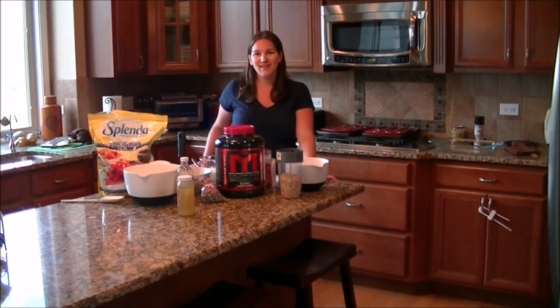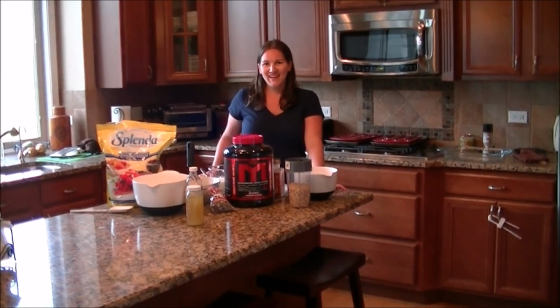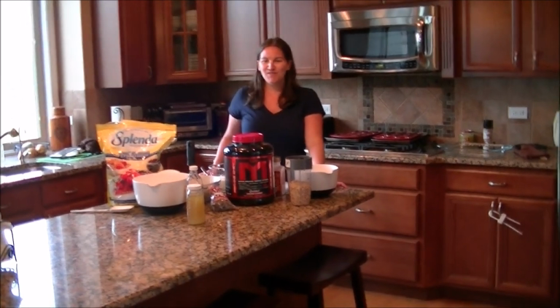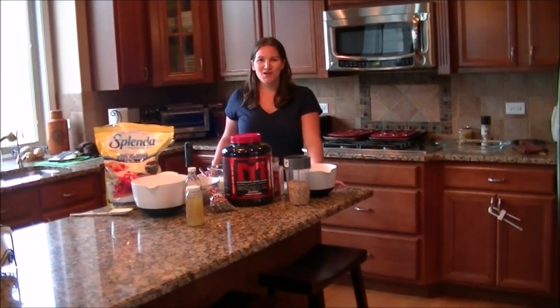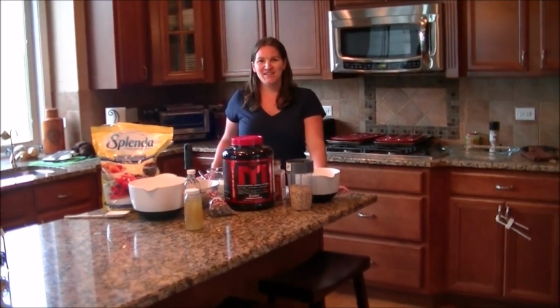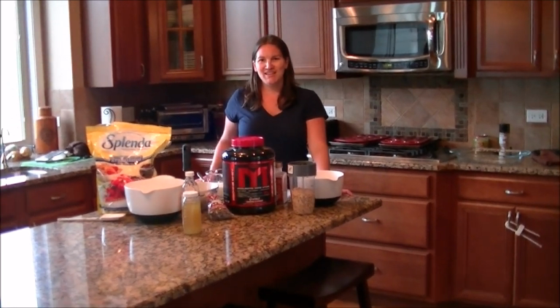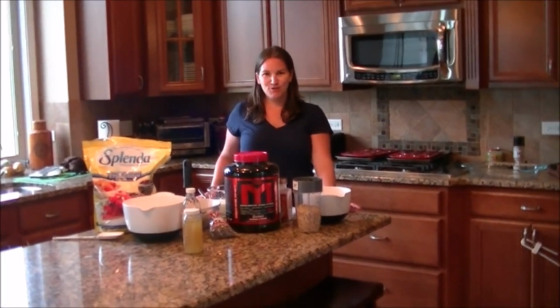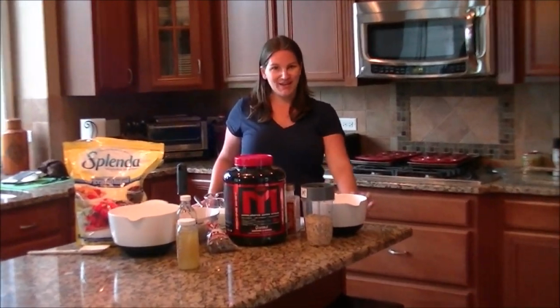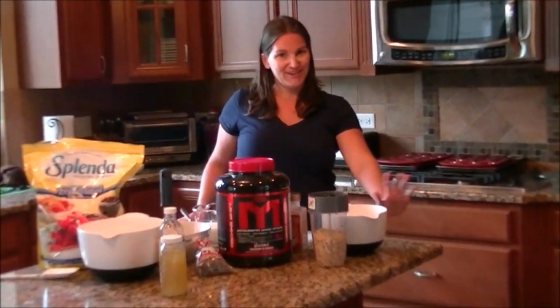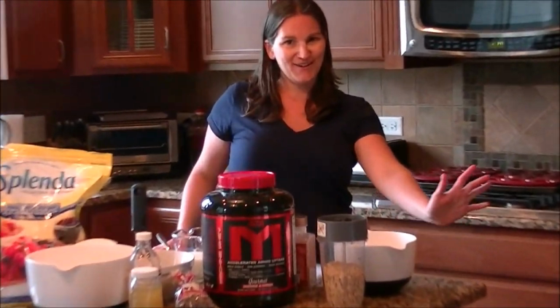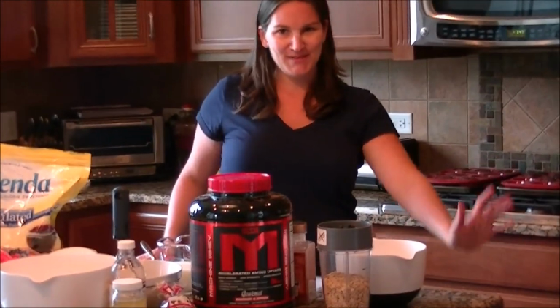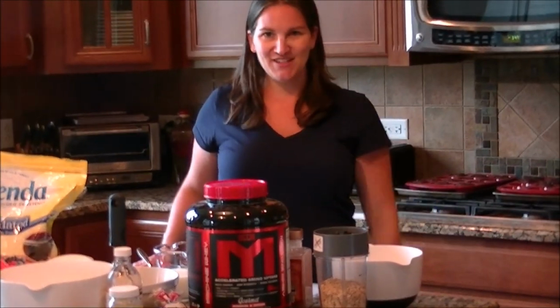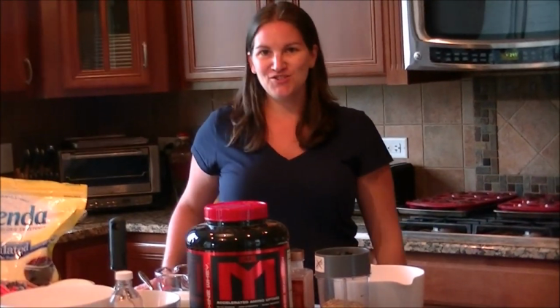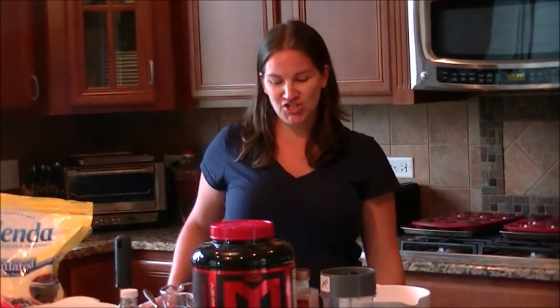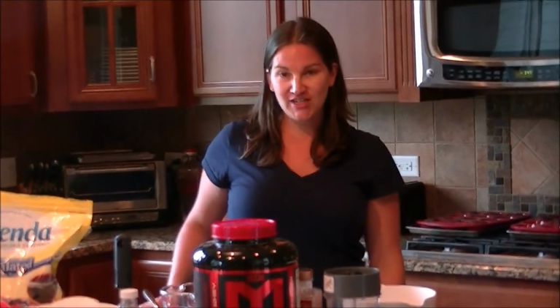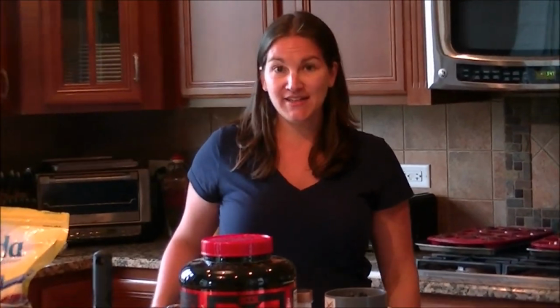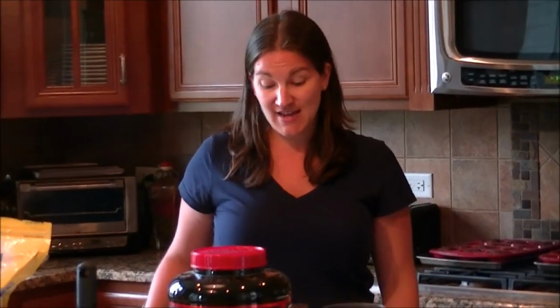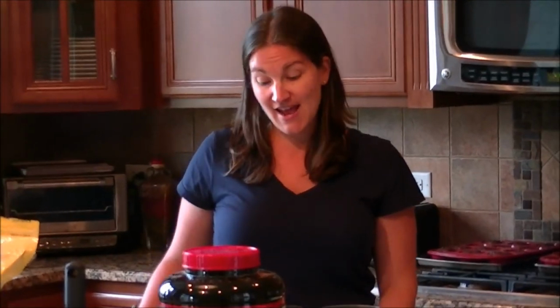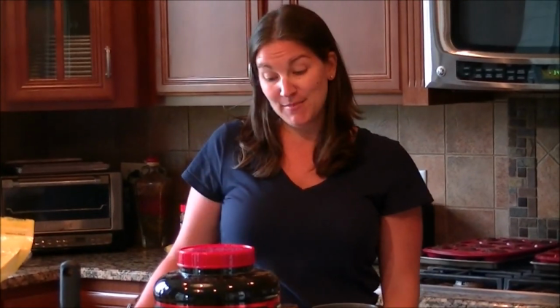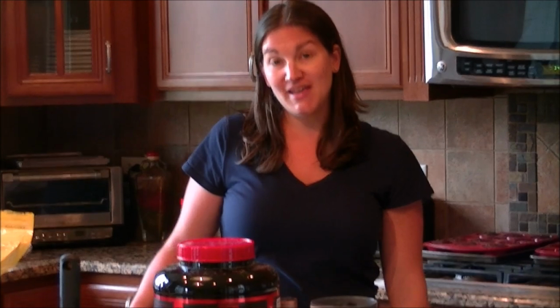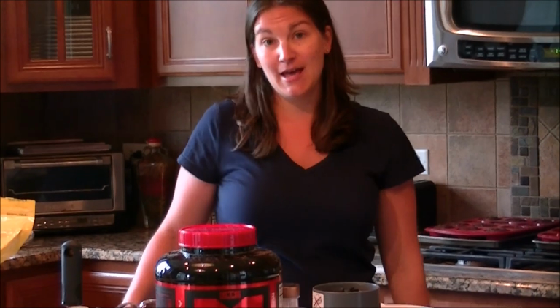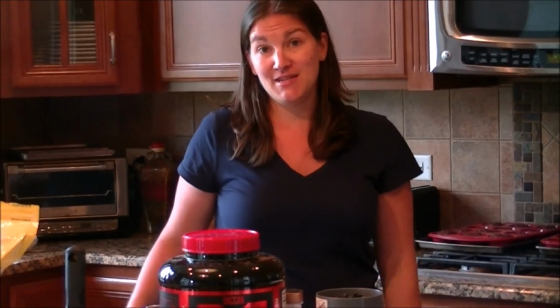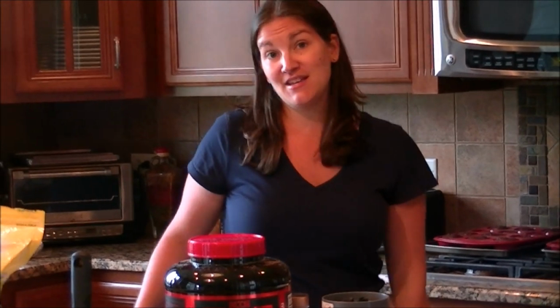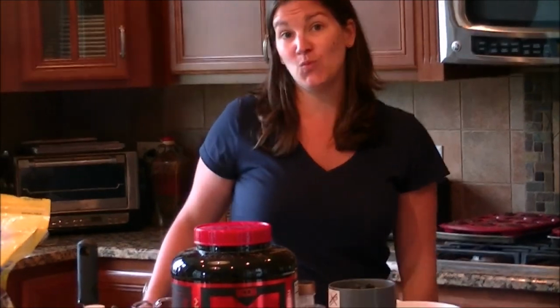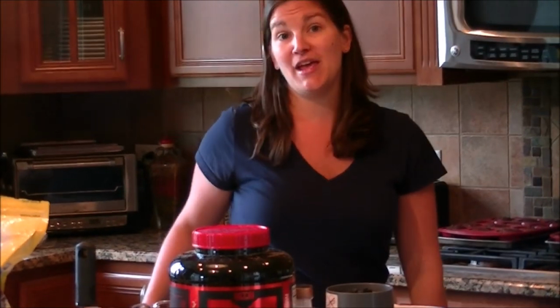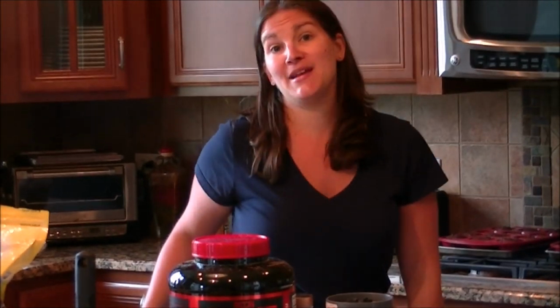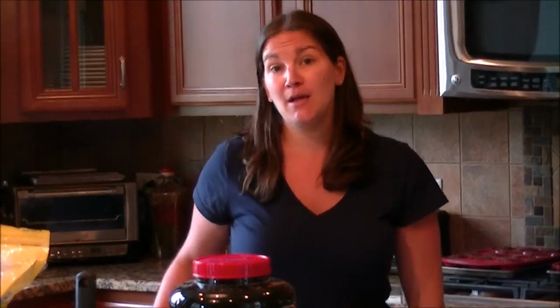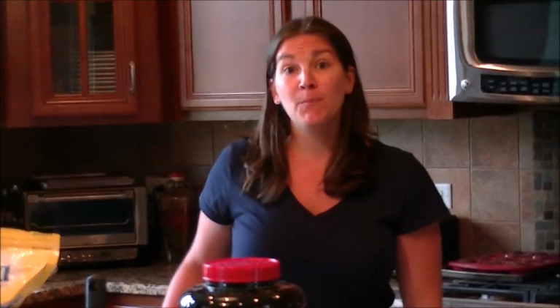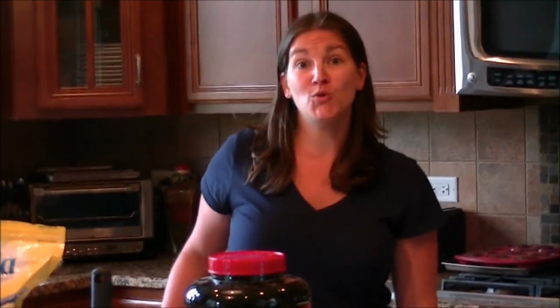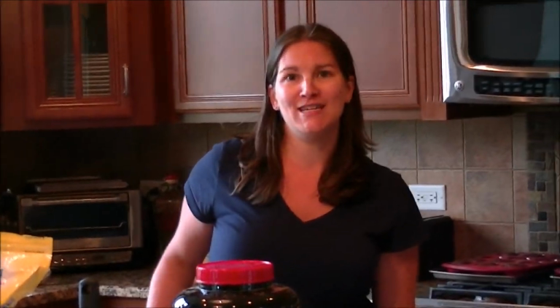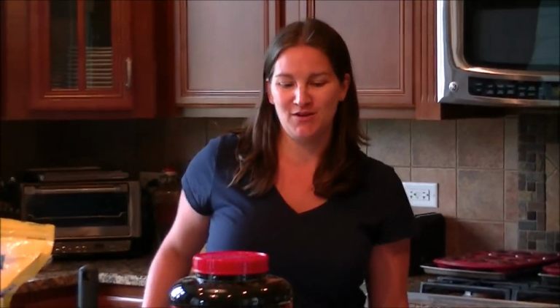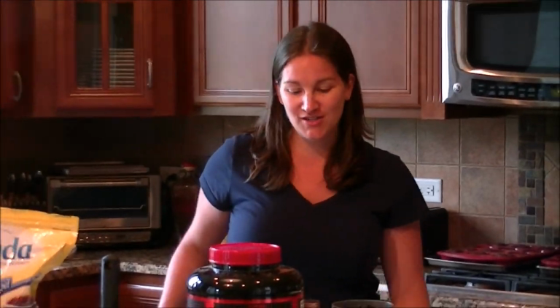Hey everyone, Katie Lobliner here, MTS Nutrition, and today I'm going to make MTS Whey Banana Protein Bars.